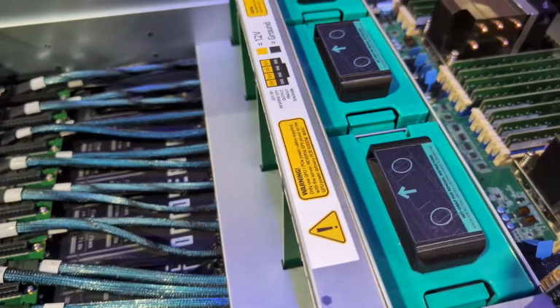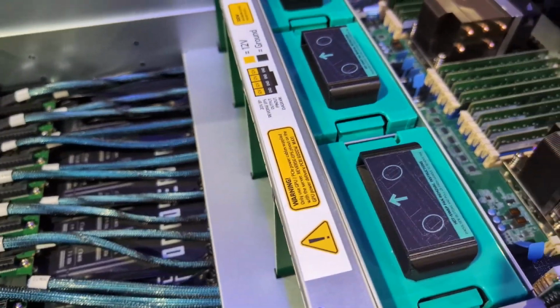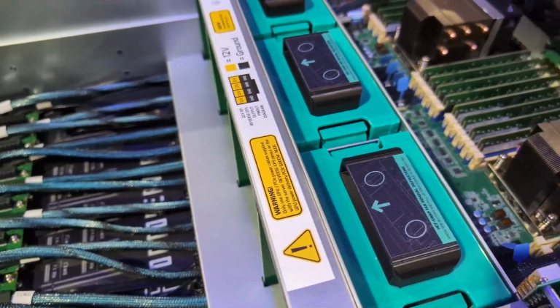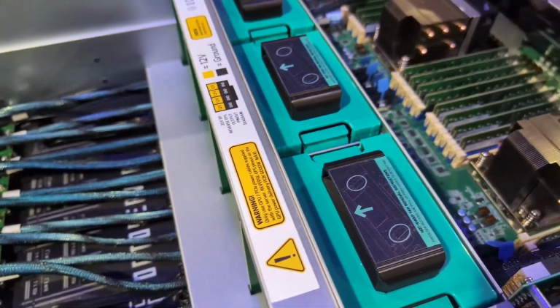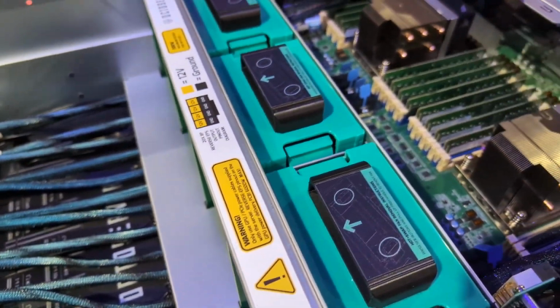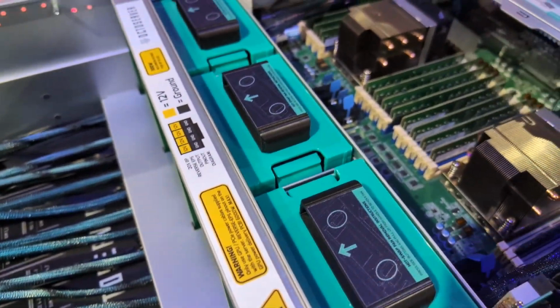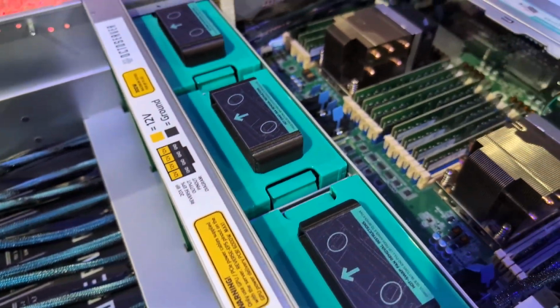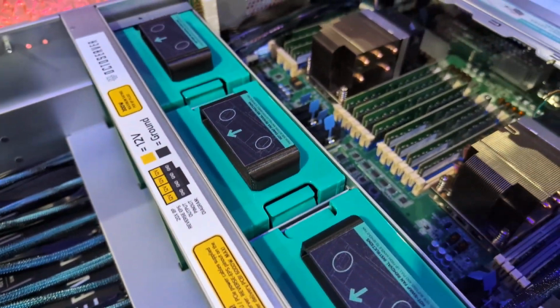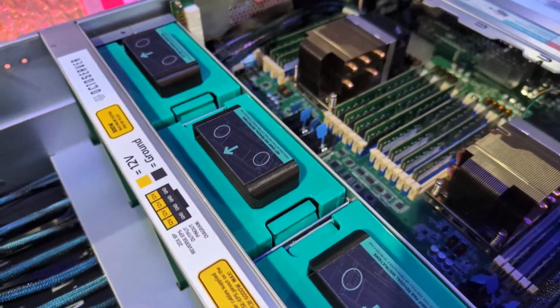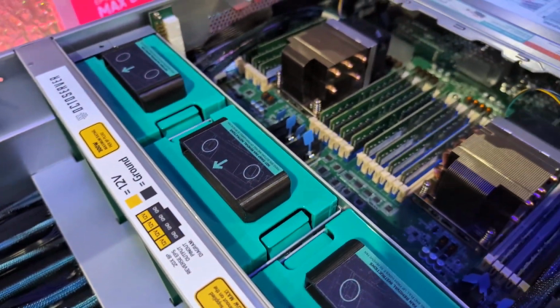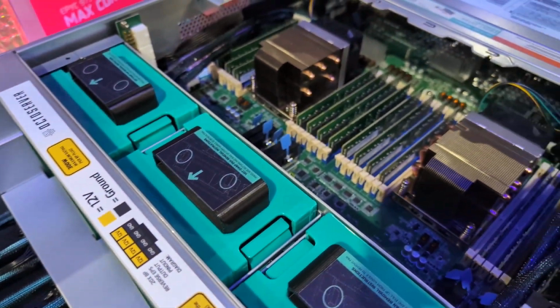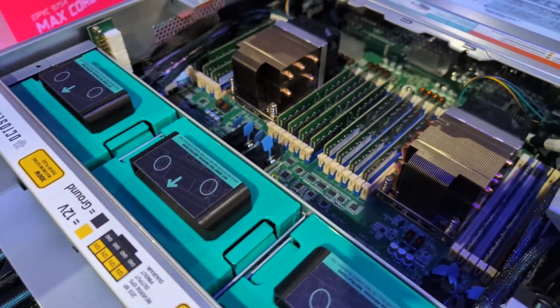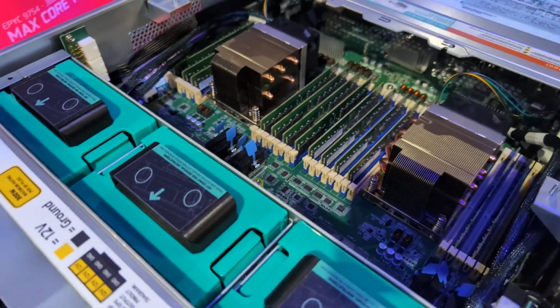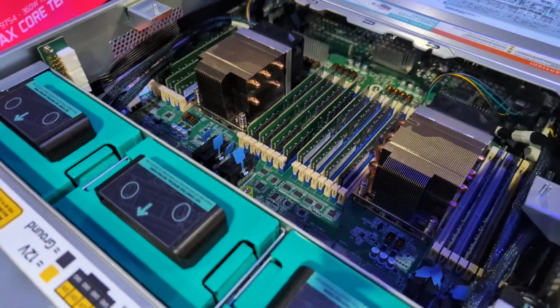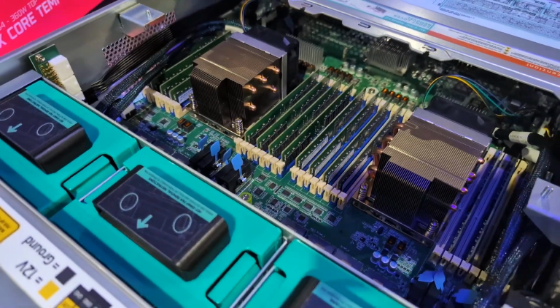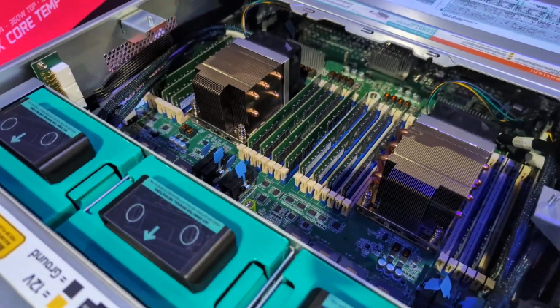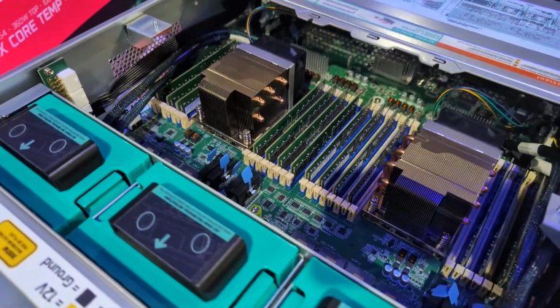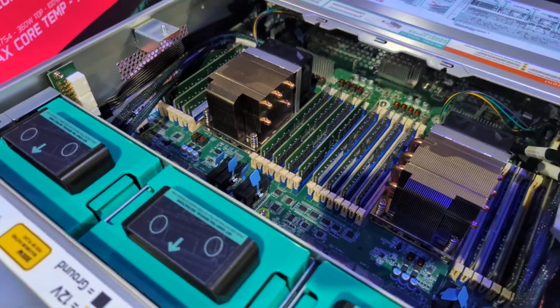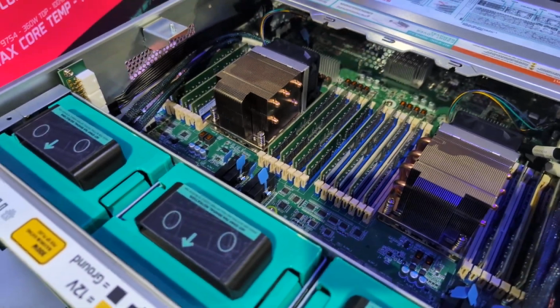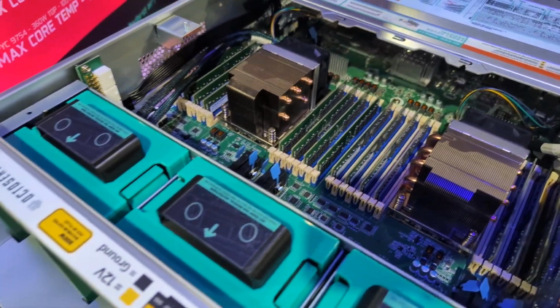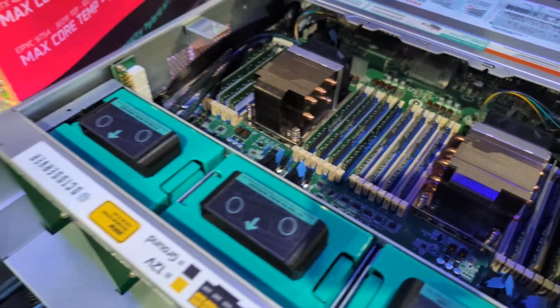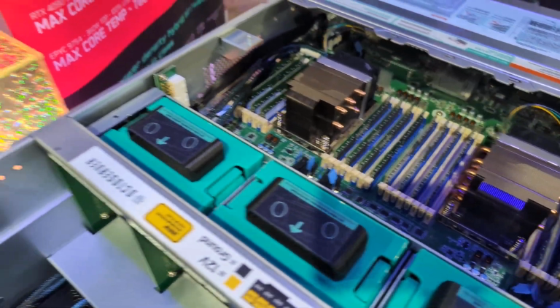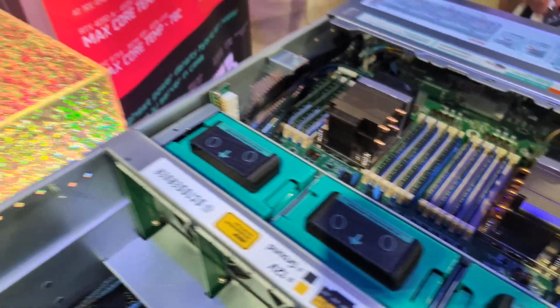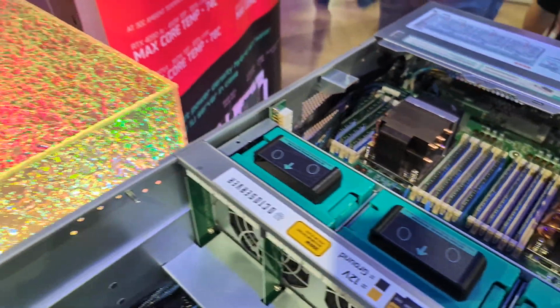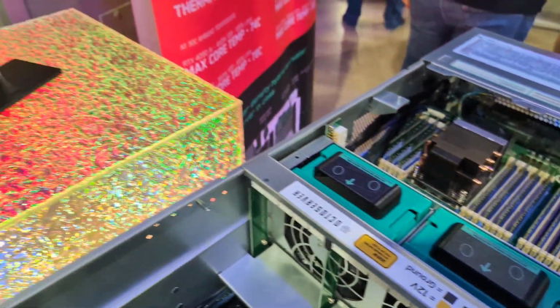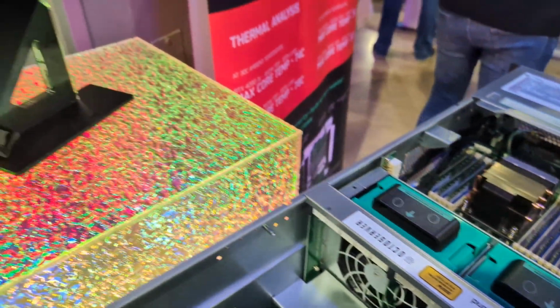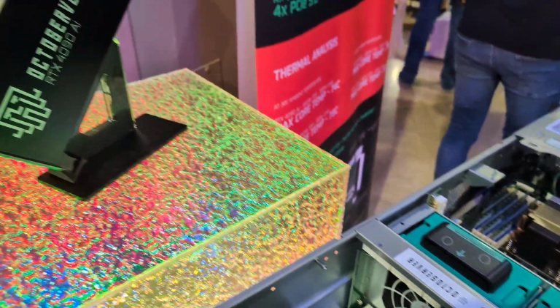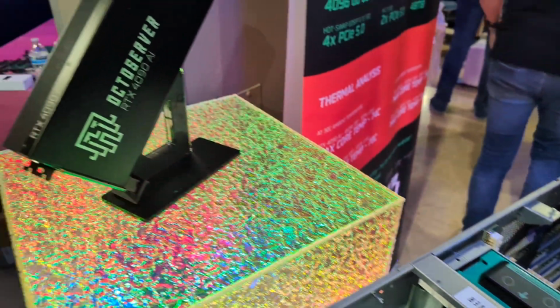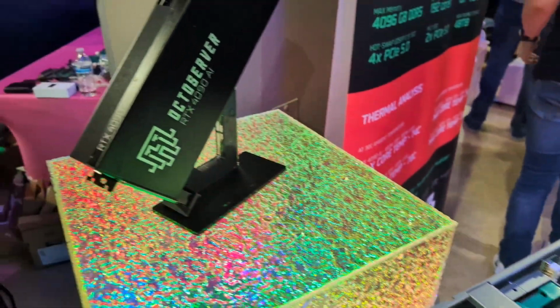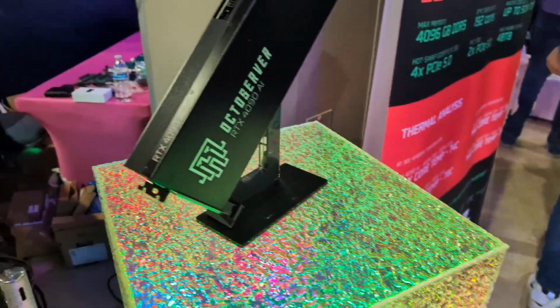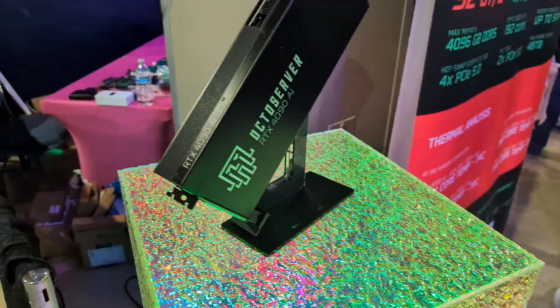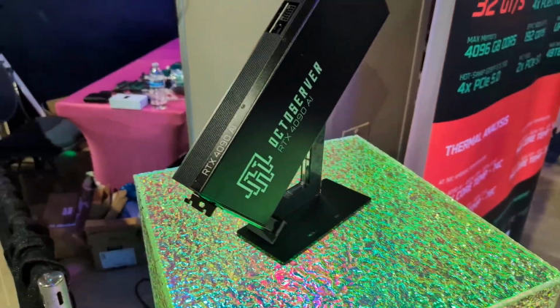So there are different configurations. Here's a dual core setup, and here is their 4090 AI card.